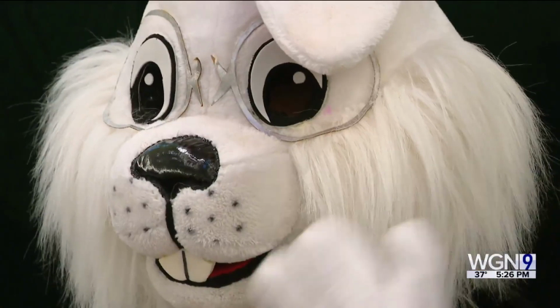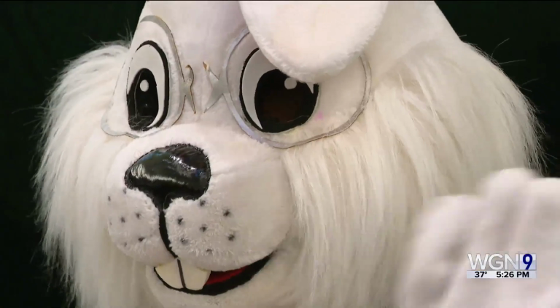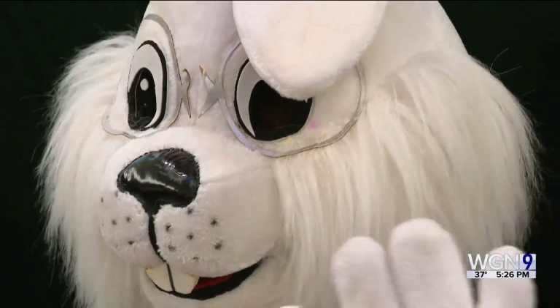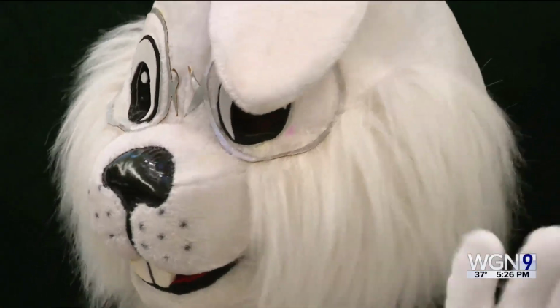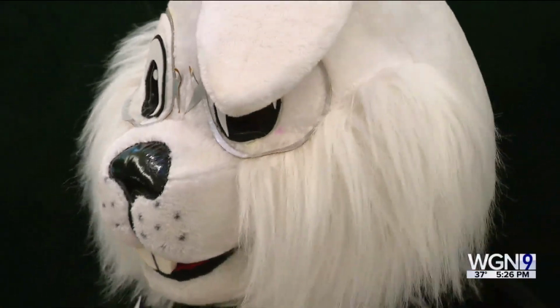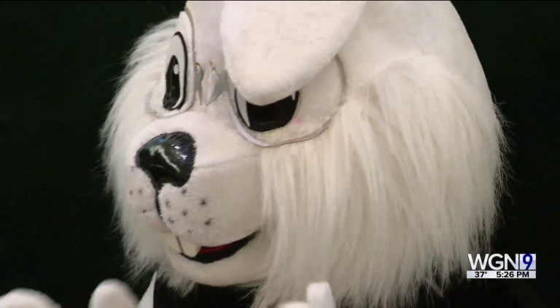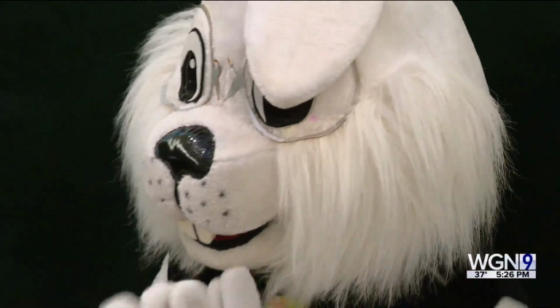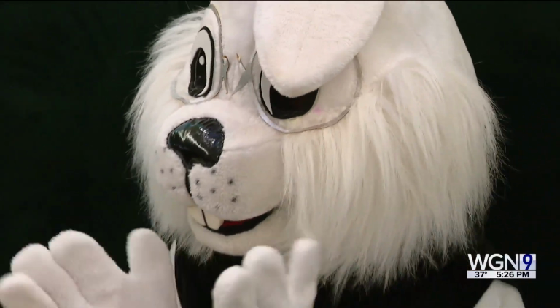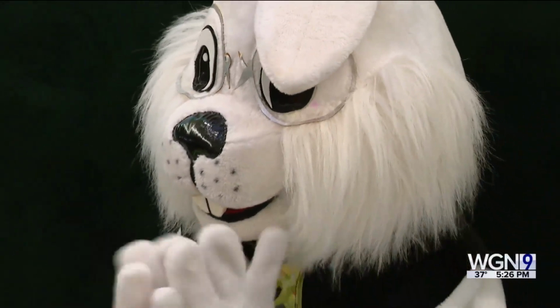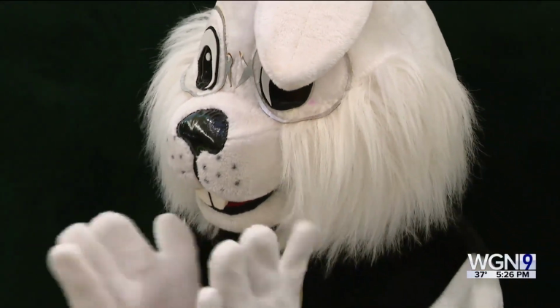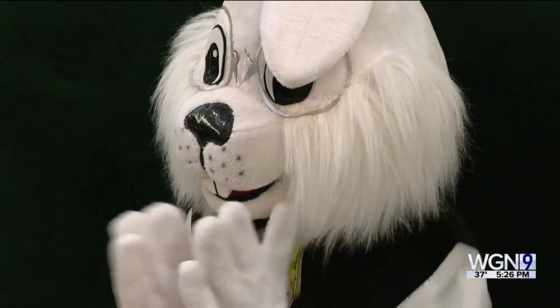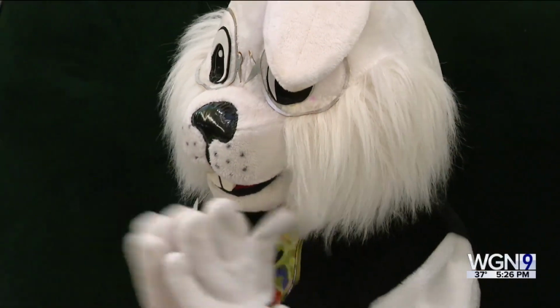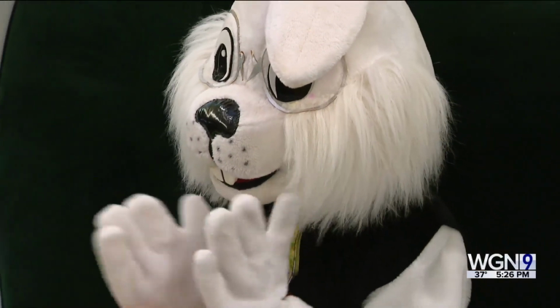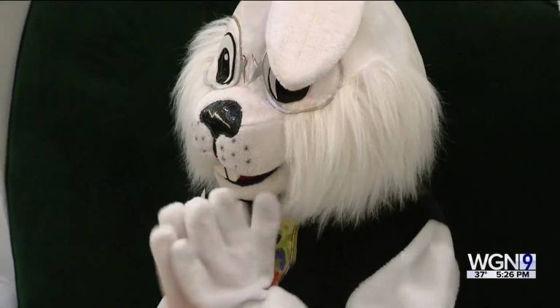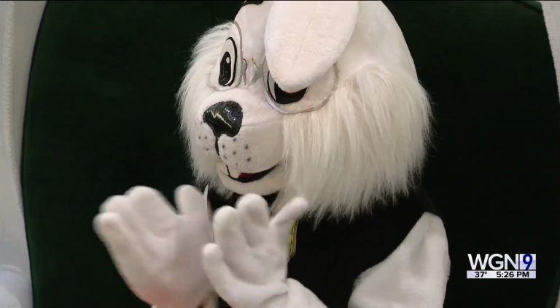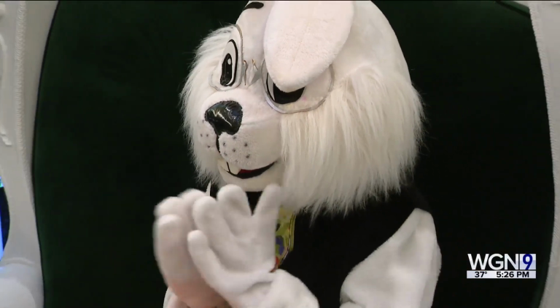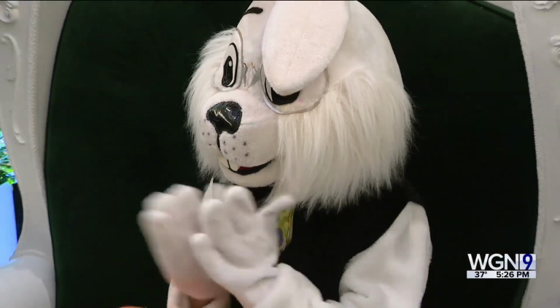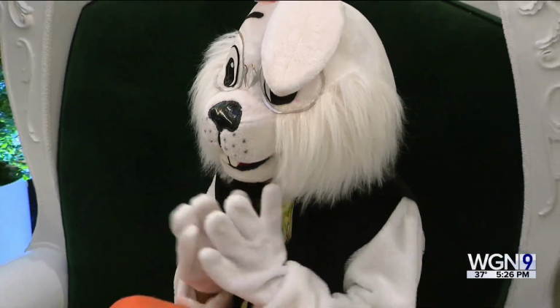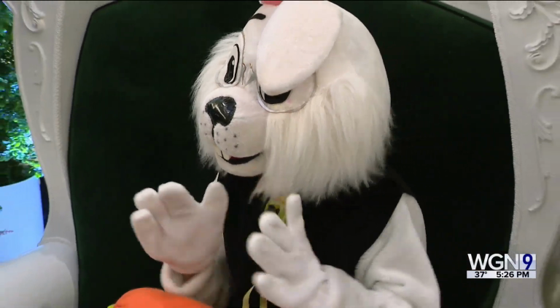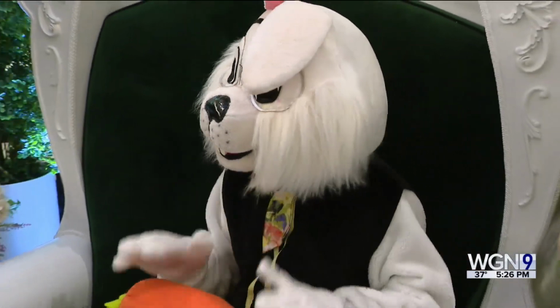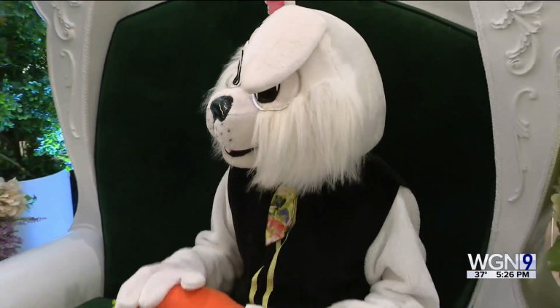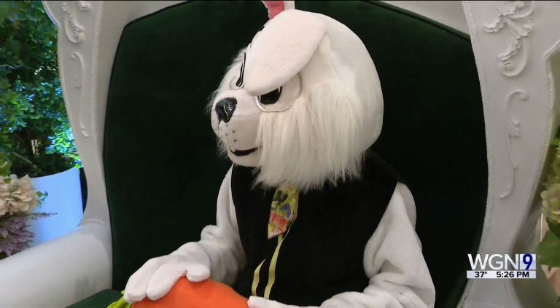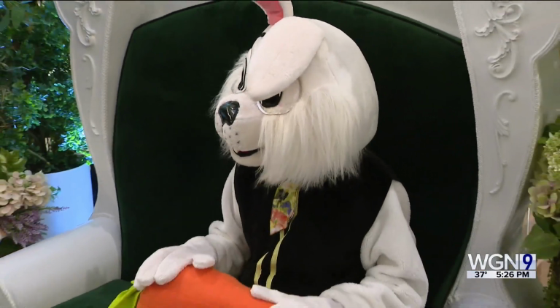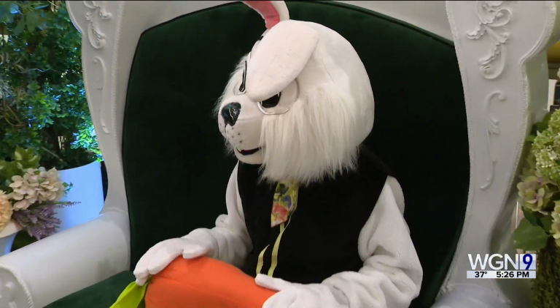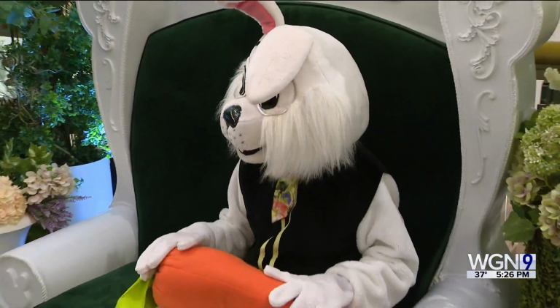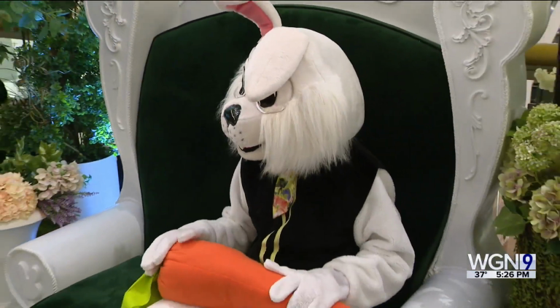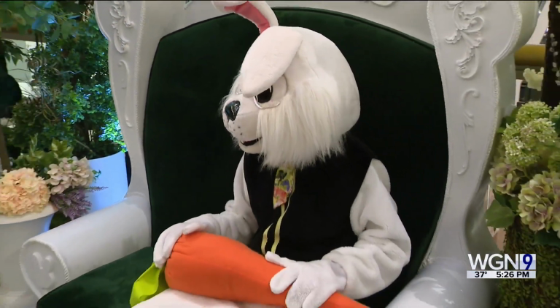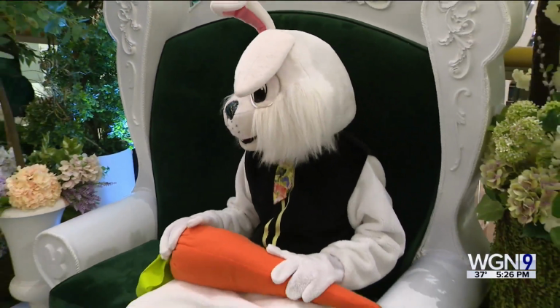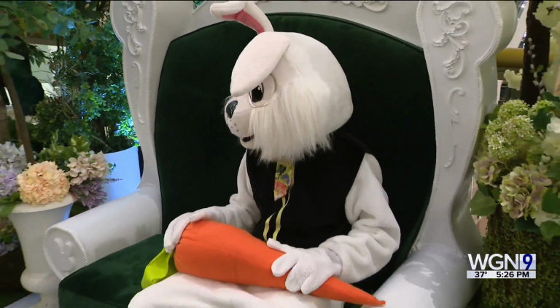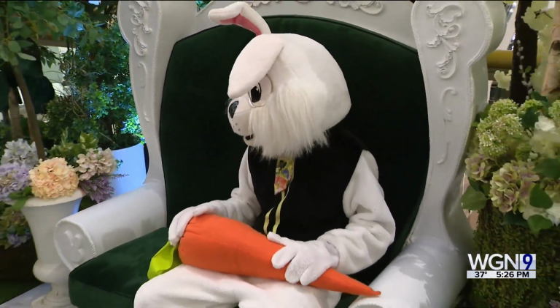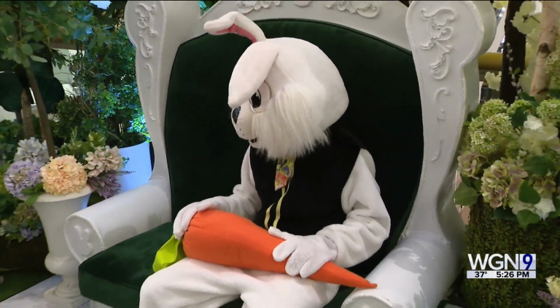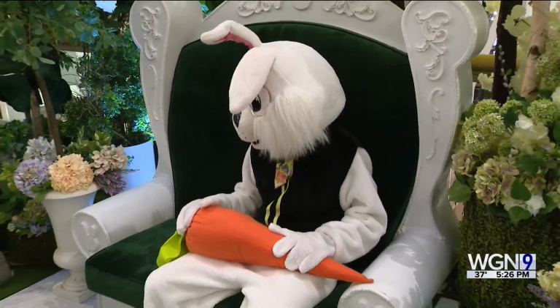After a little hiatus, the Easter Bunny has hopped on back to the 900 shops.